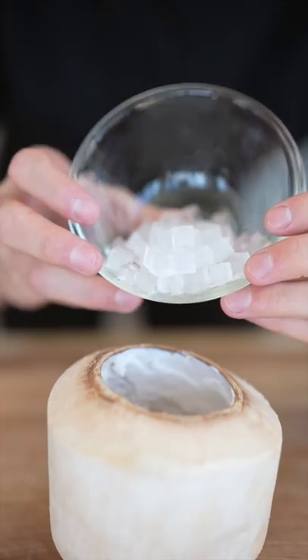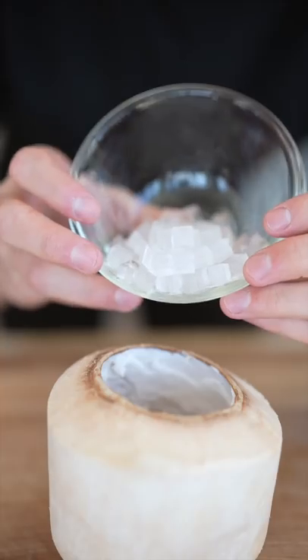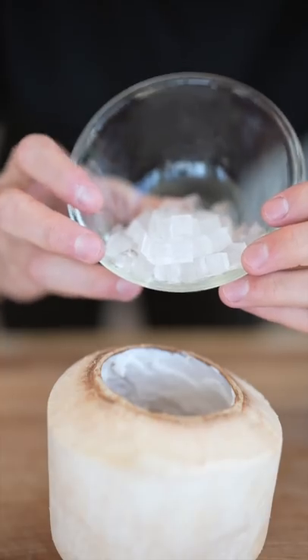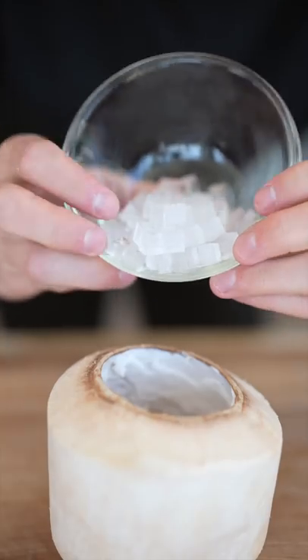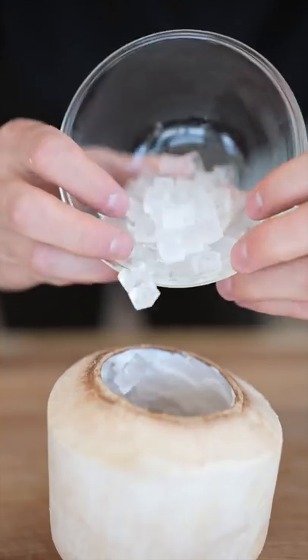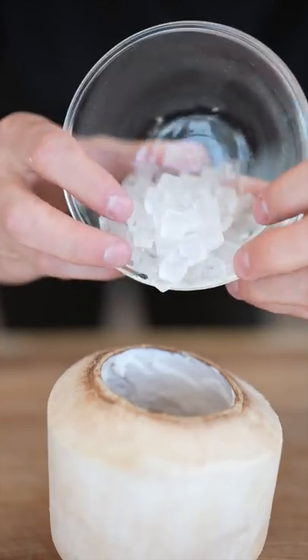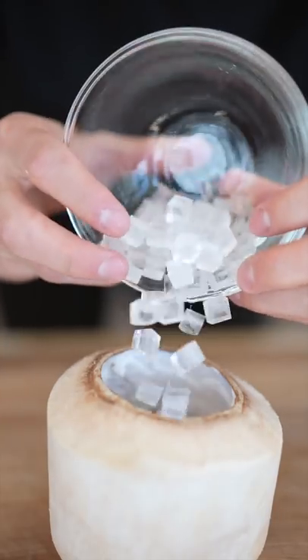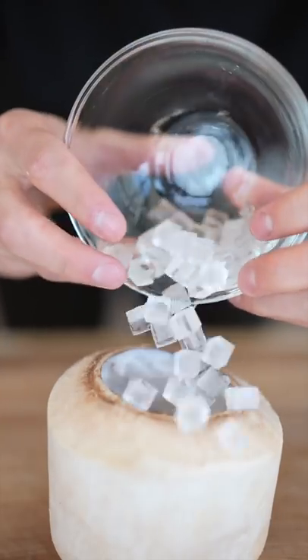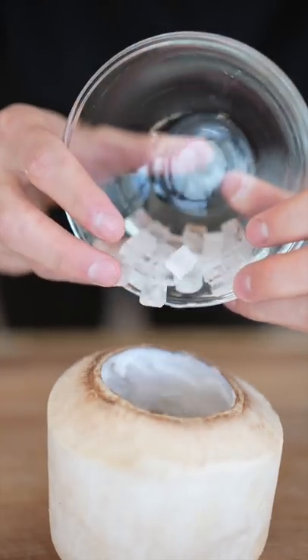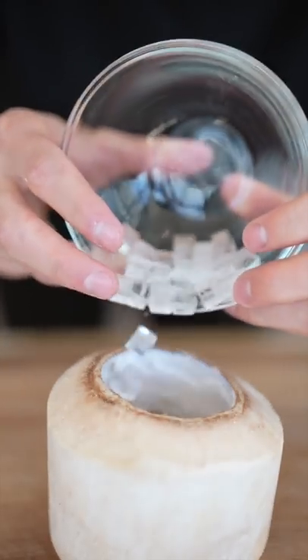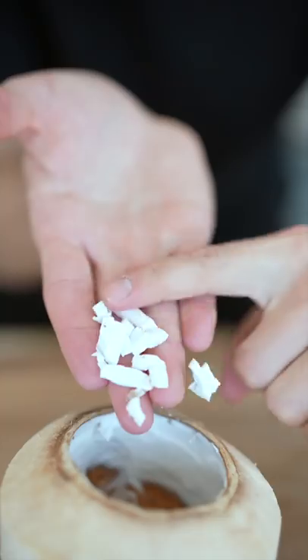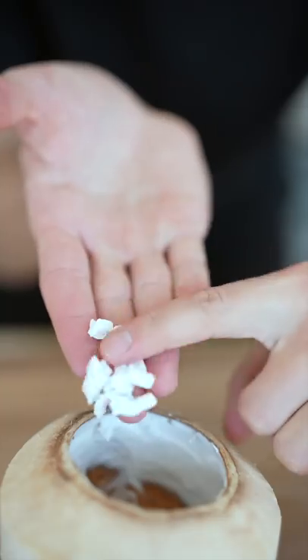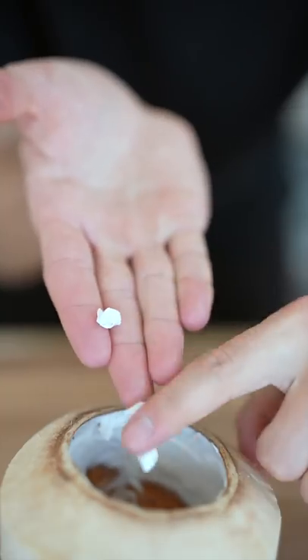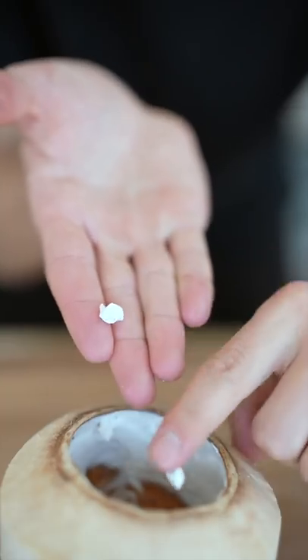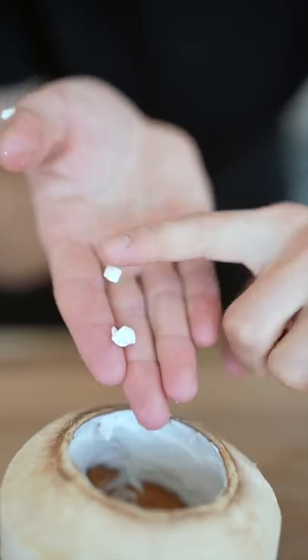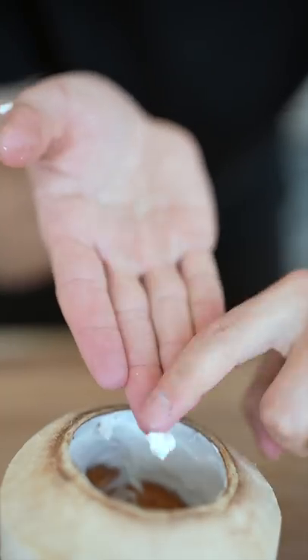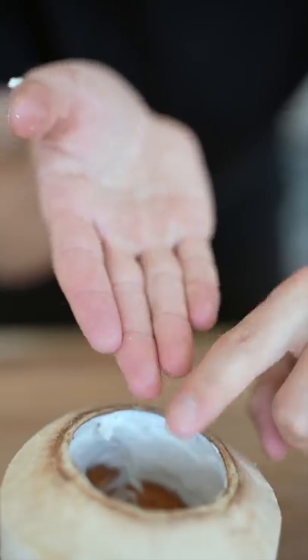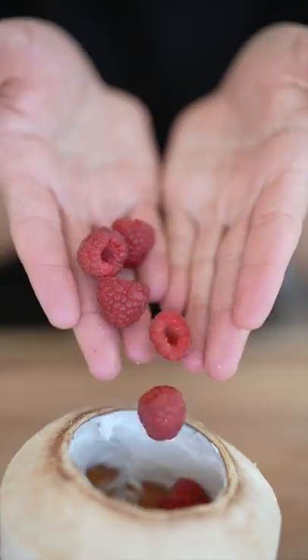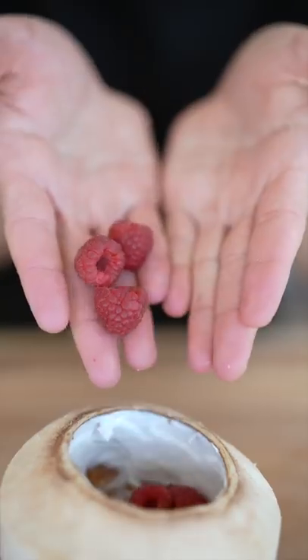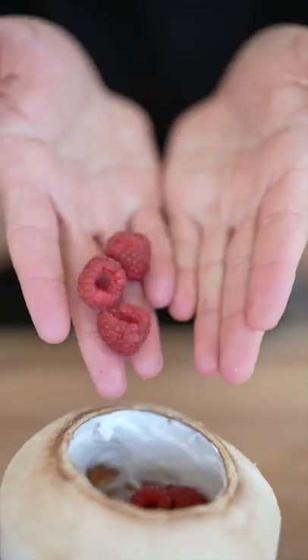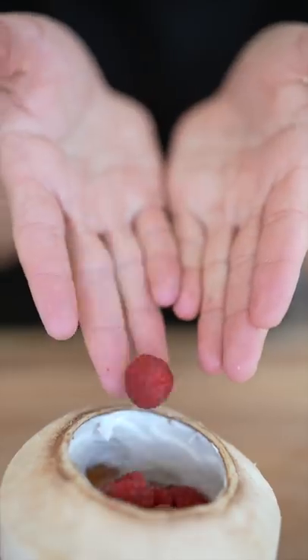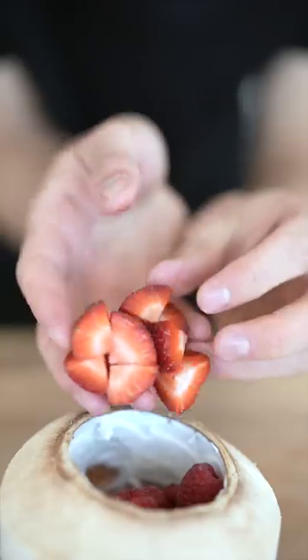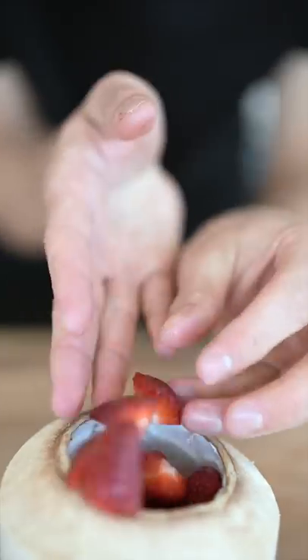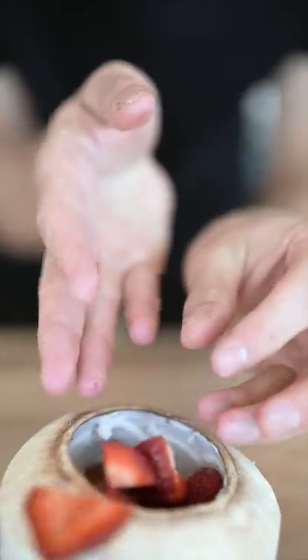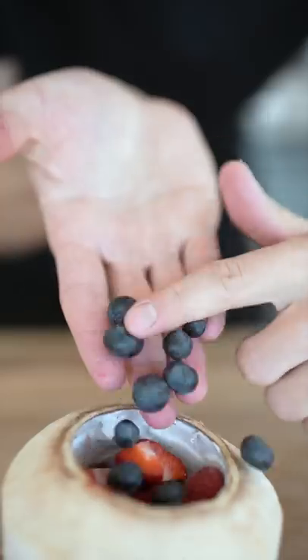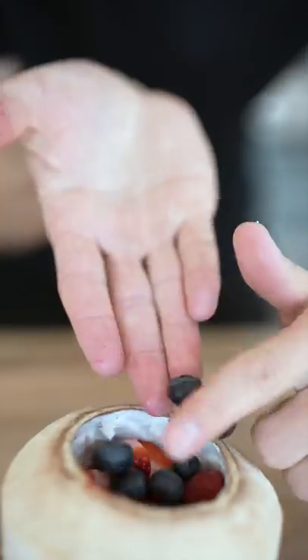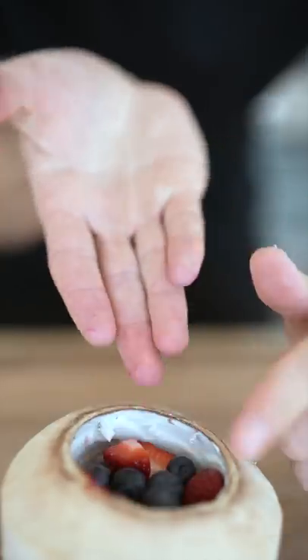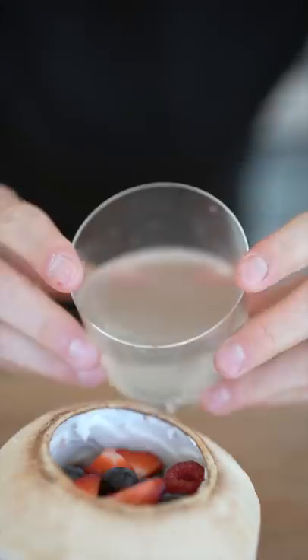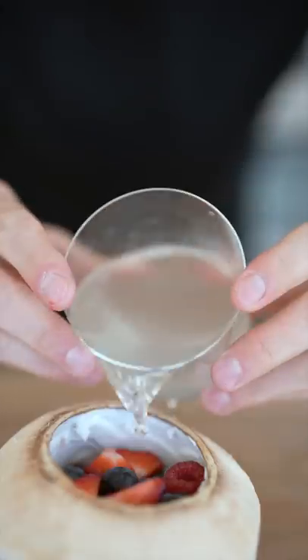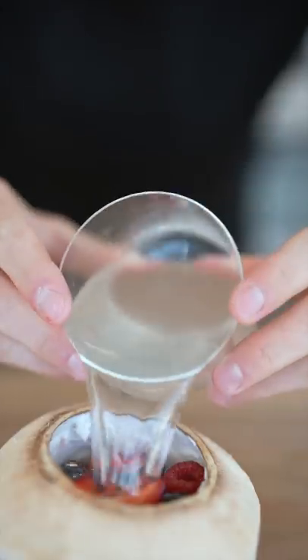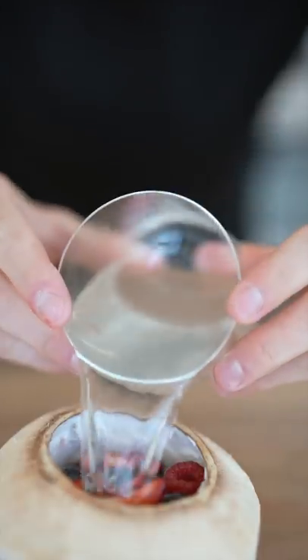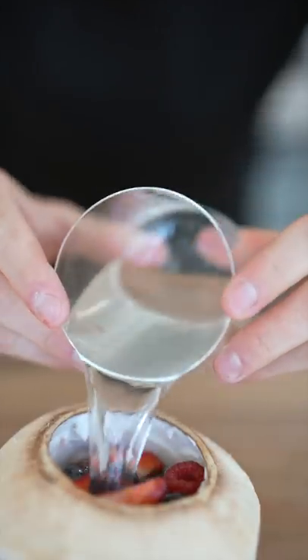To assemble, we'll add a few mini ice cubes, some chopped coconut flesh, a few raspberries, strawberries, blueberries, and our coconut water.